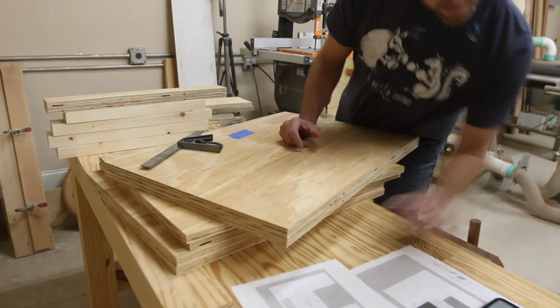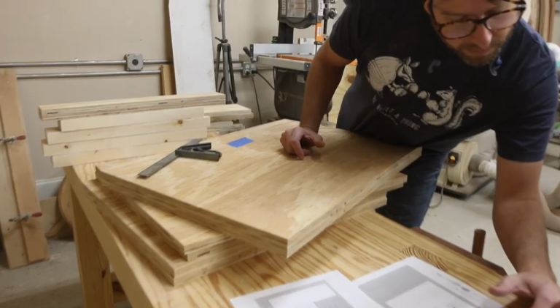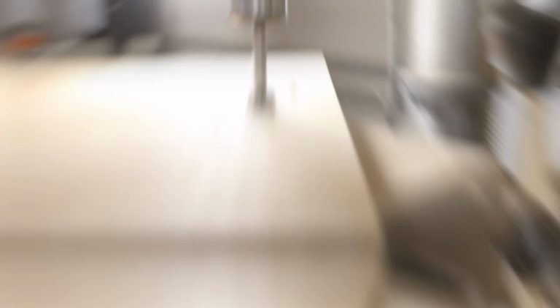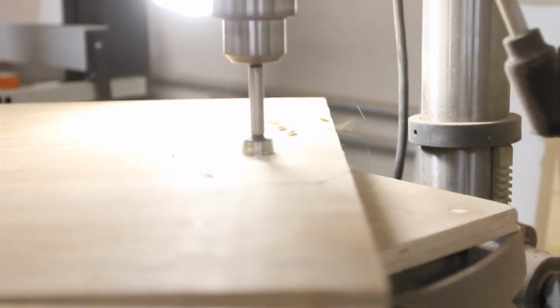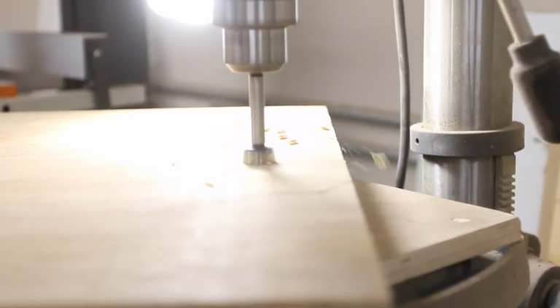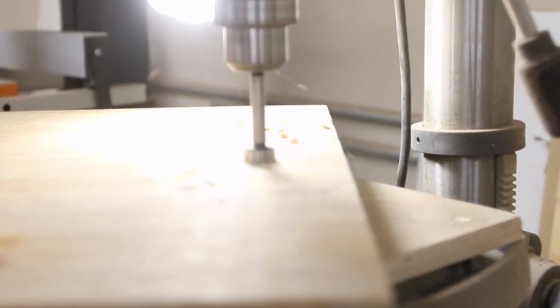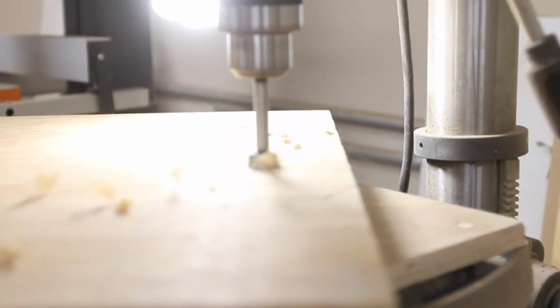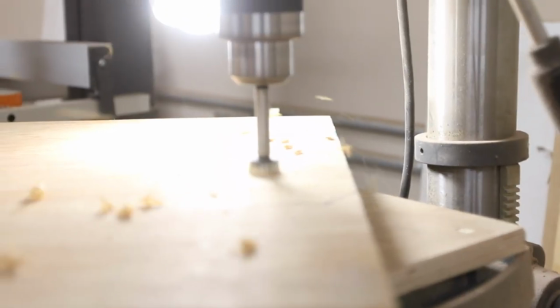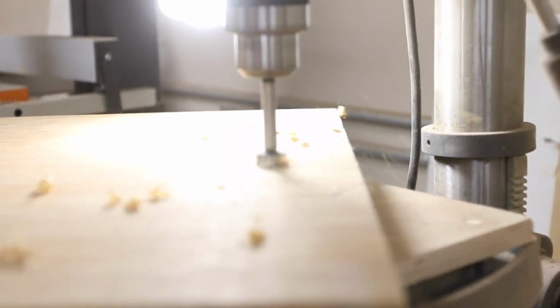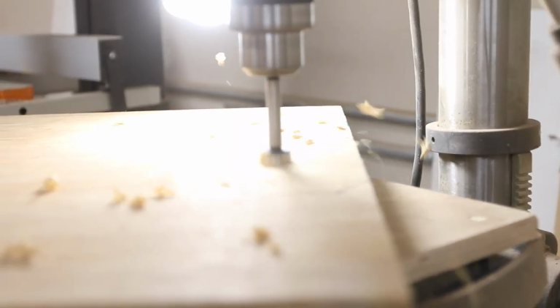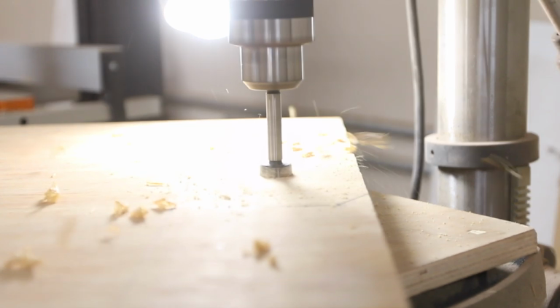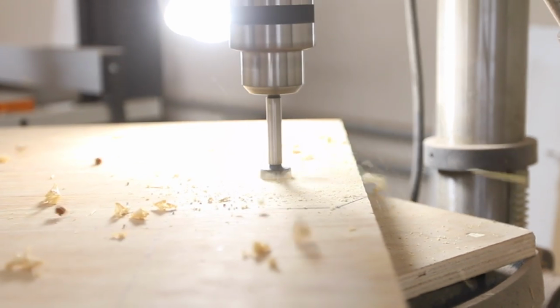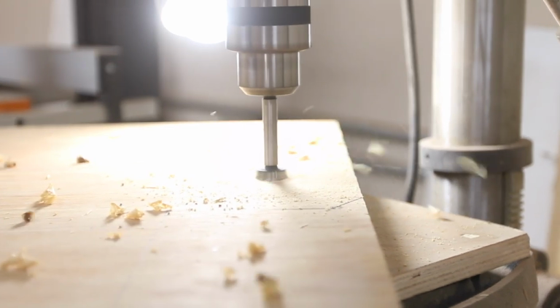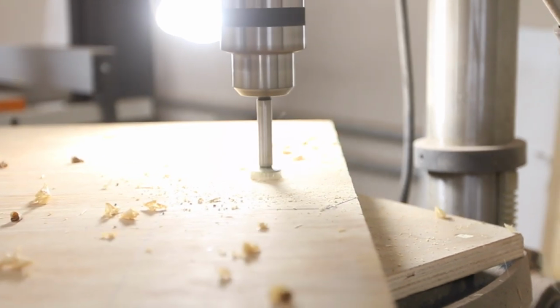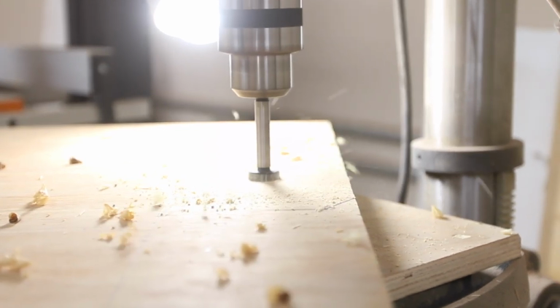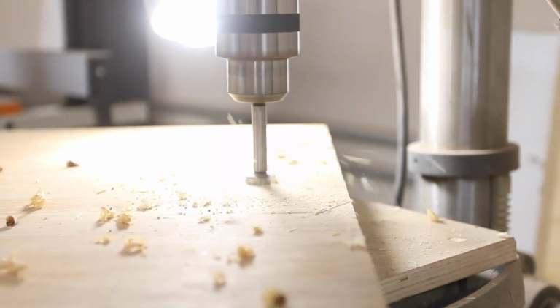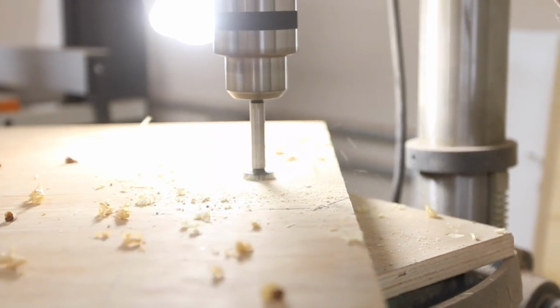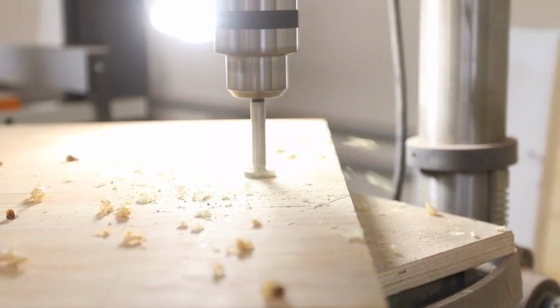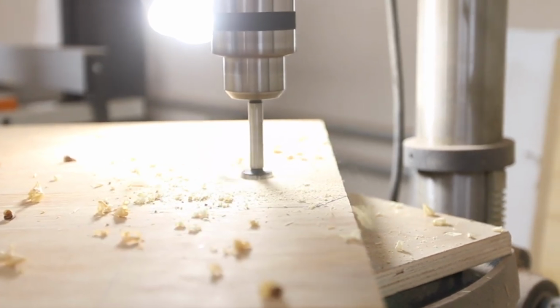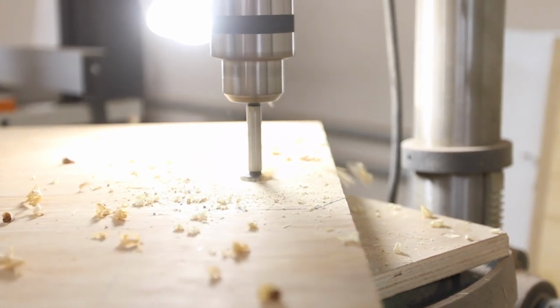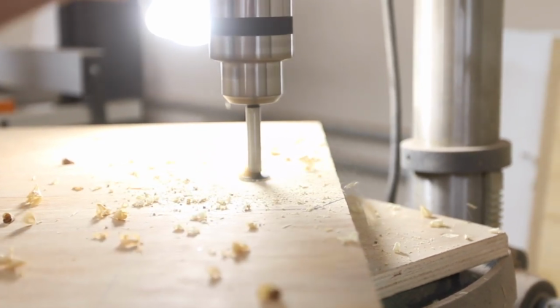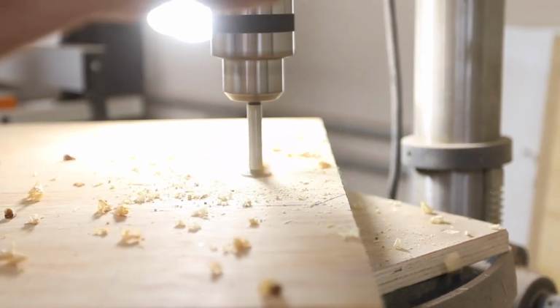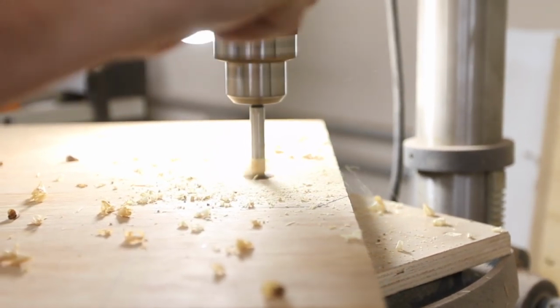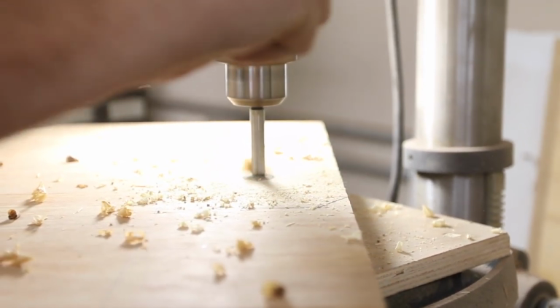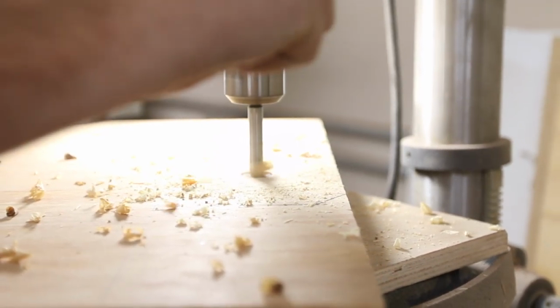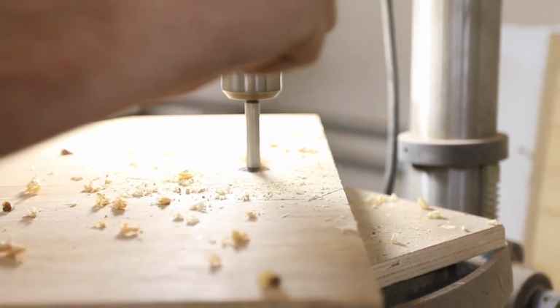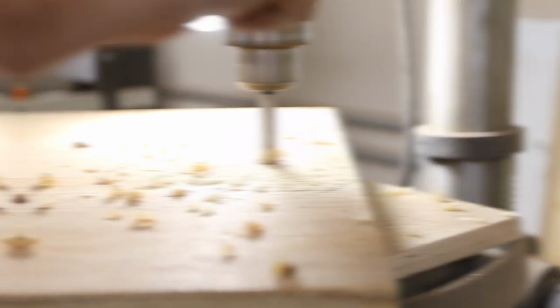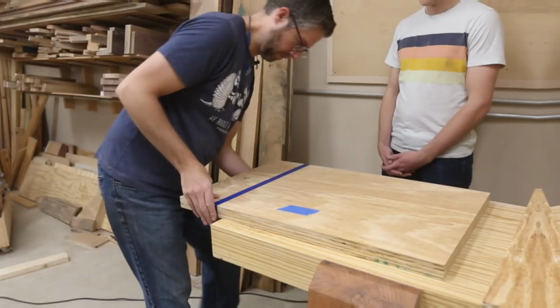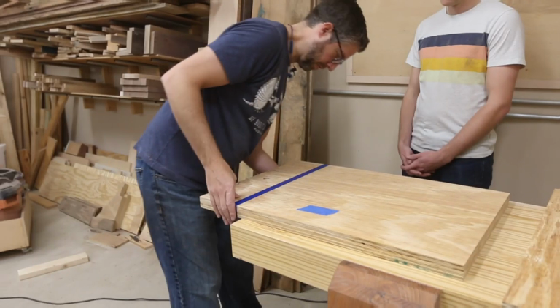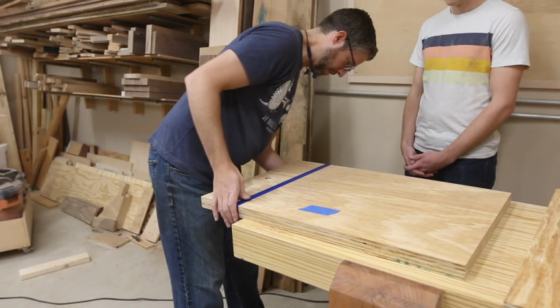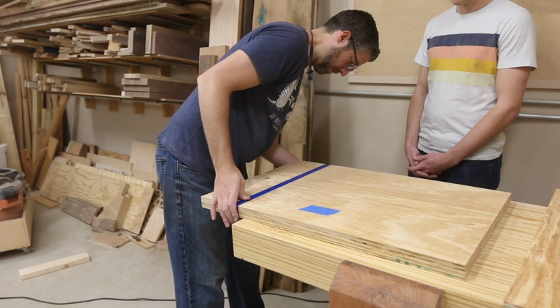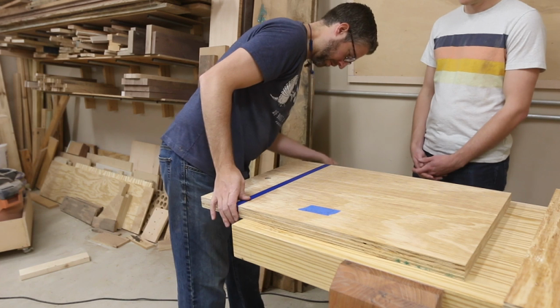Next, we drilled out the holes for the pipe to go through and then cut the side profiles with a combo of a jigsaw and a bandsaw.